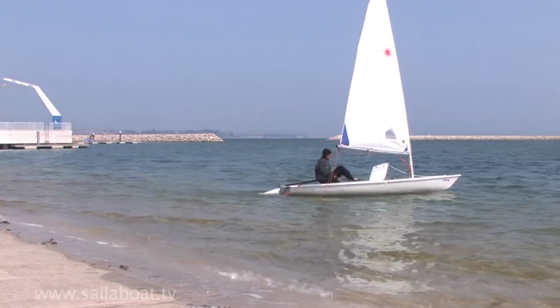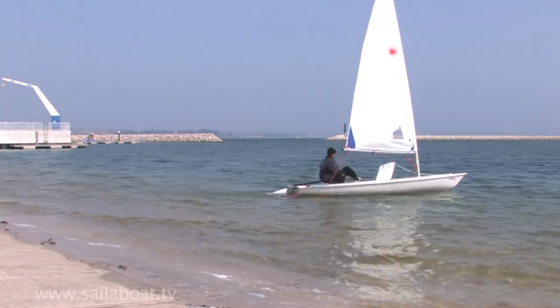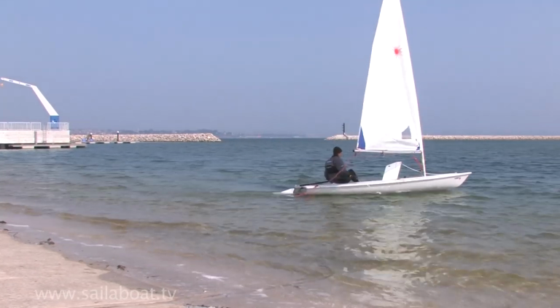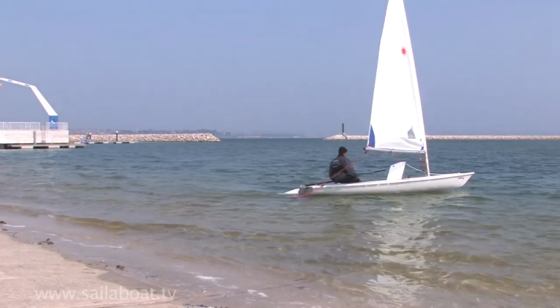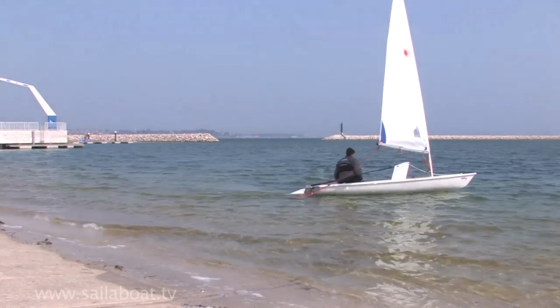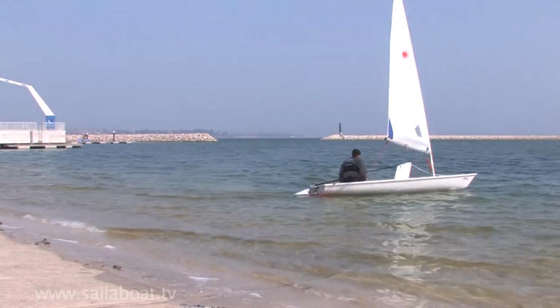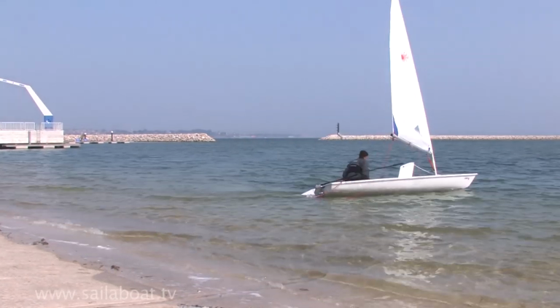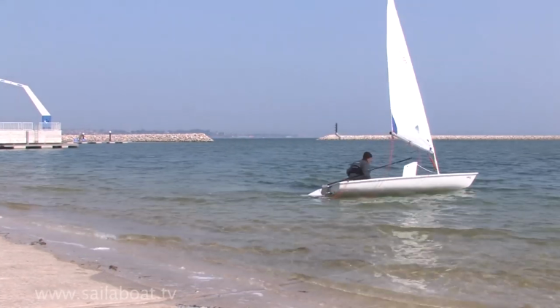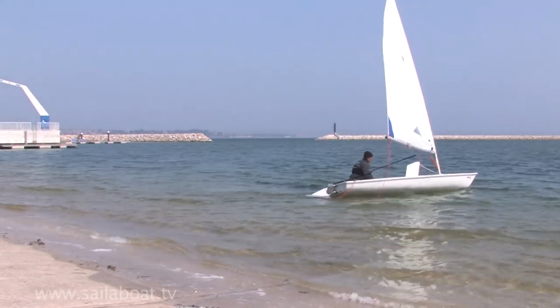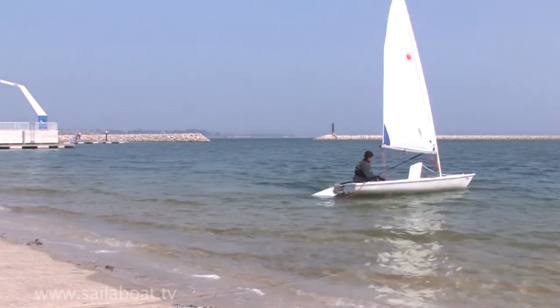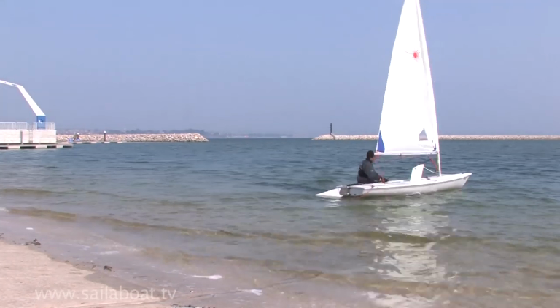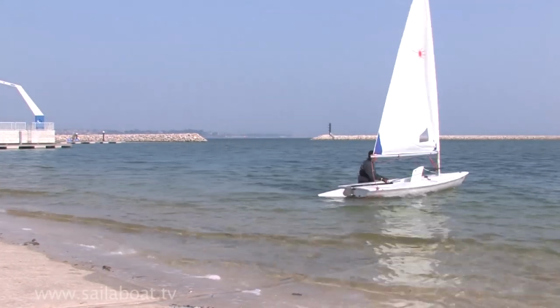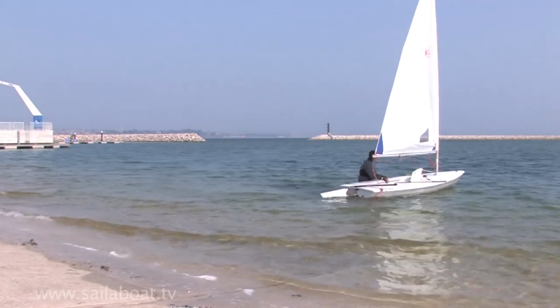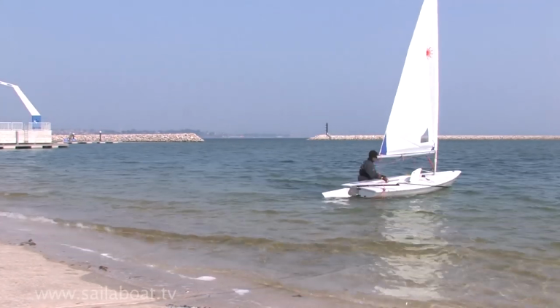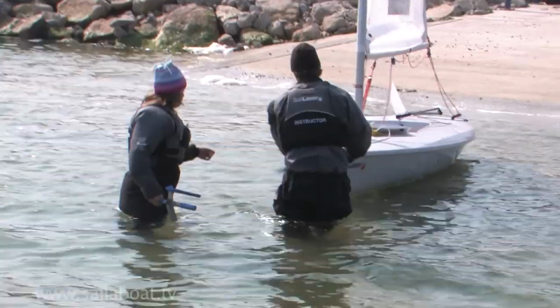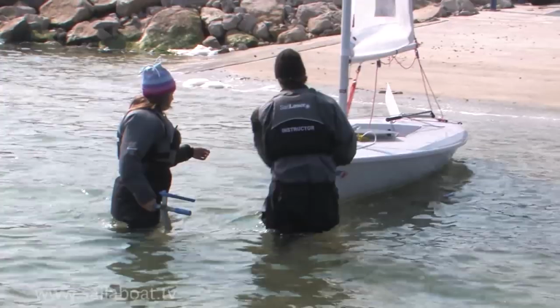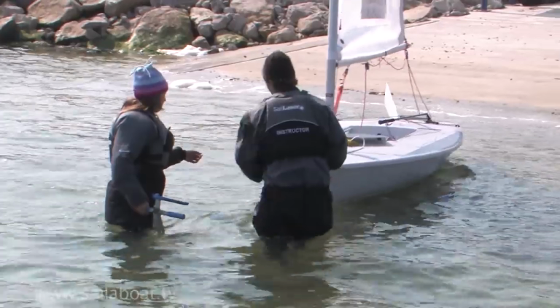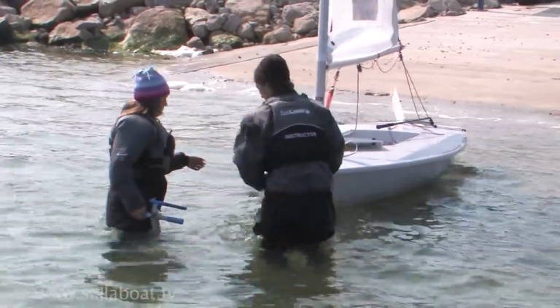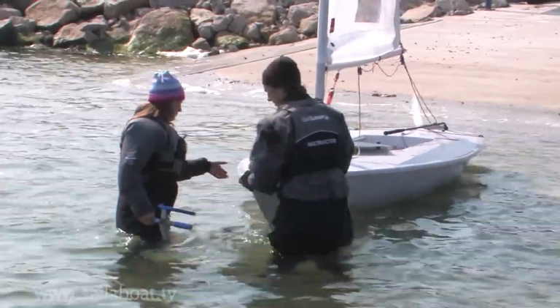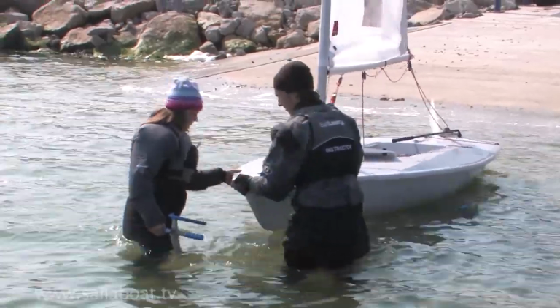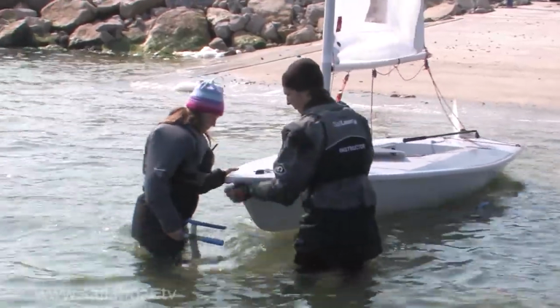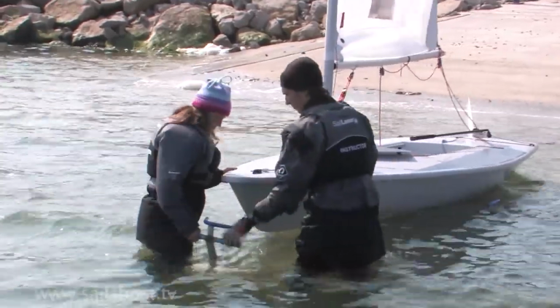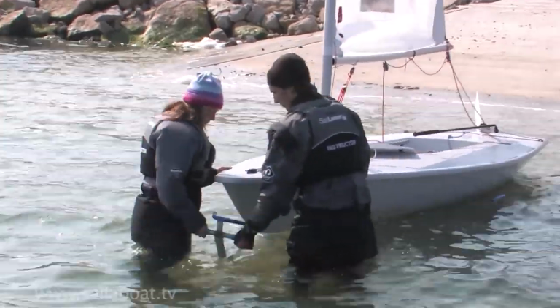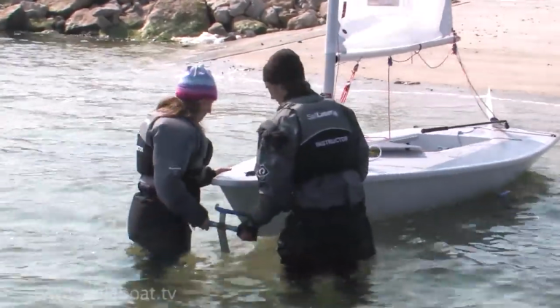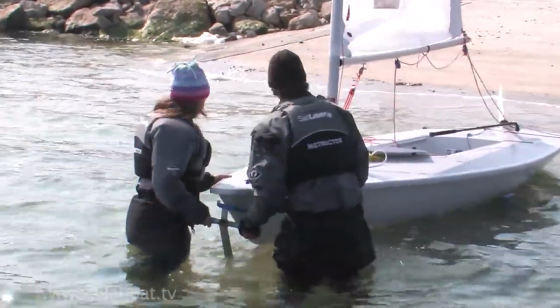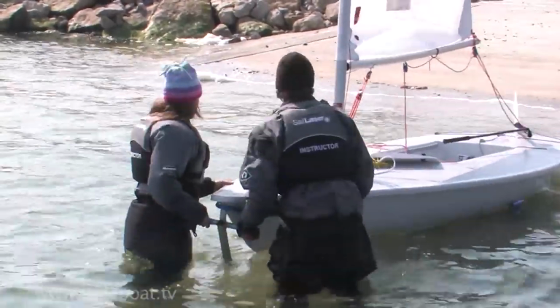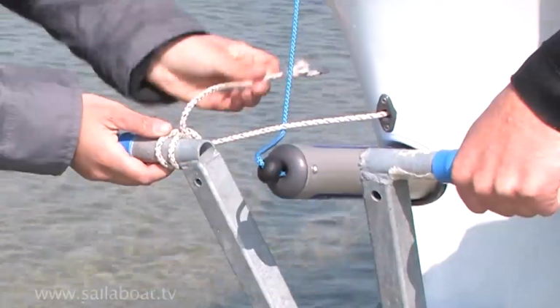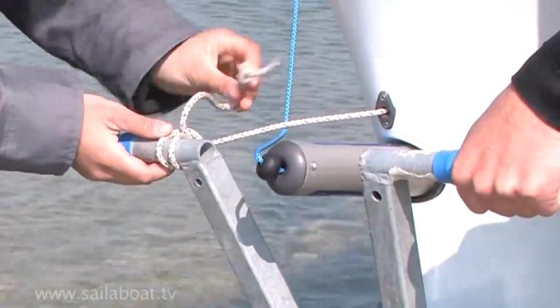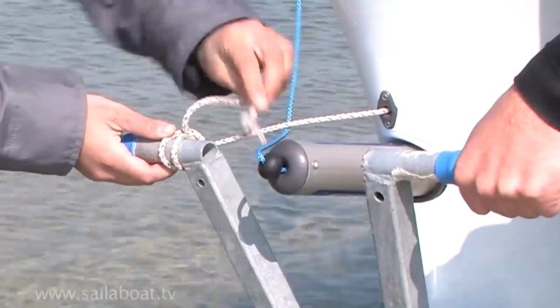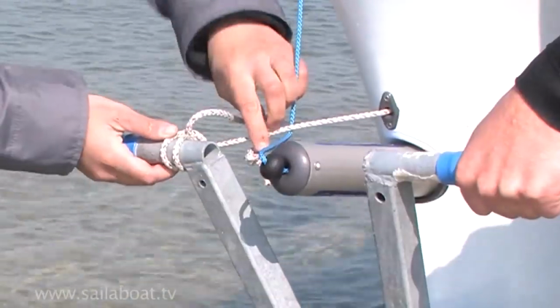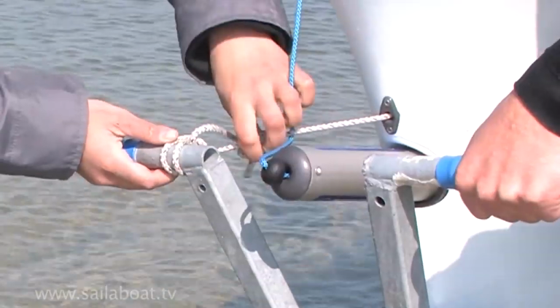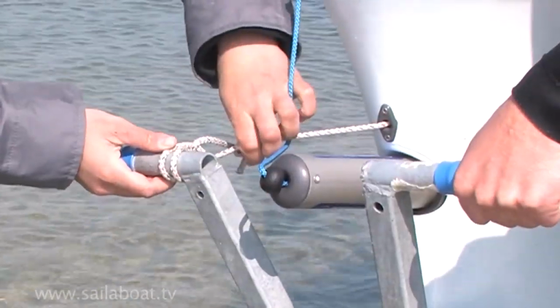You can then step ashore. The boat is then recovered onto the trolley as explained earlier.